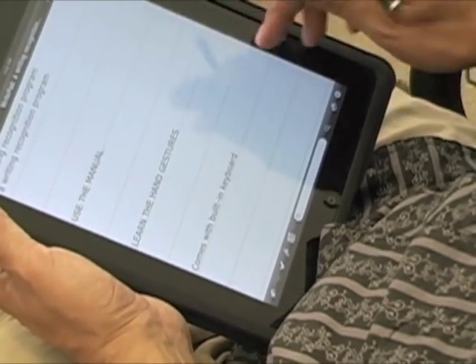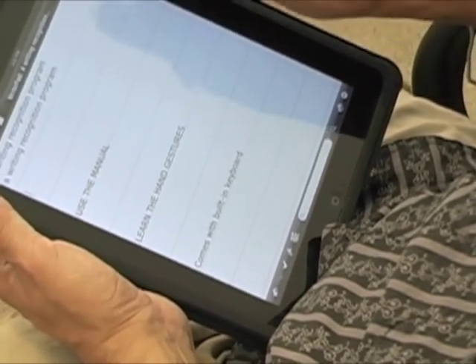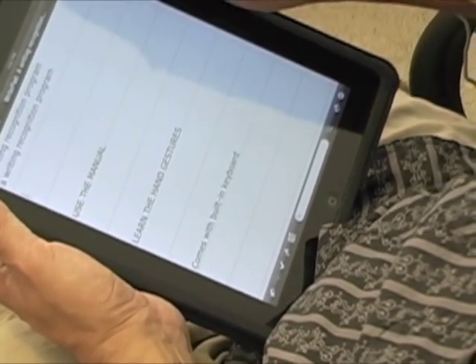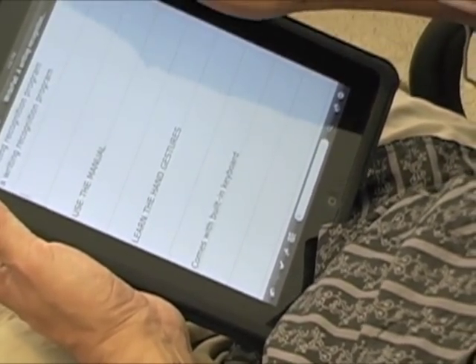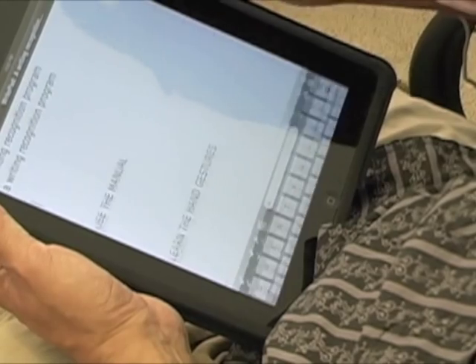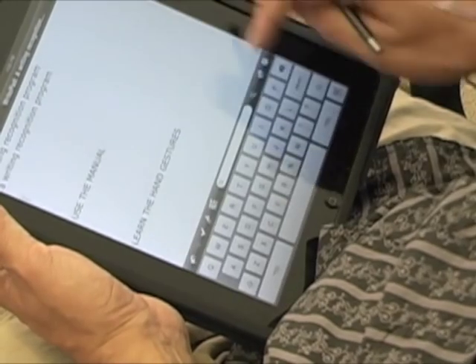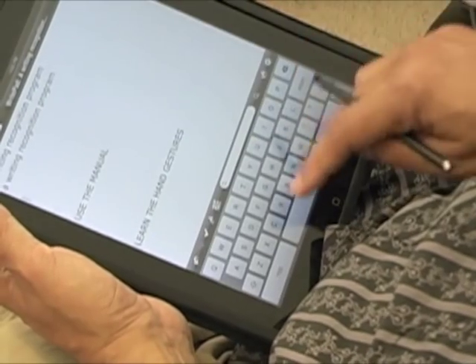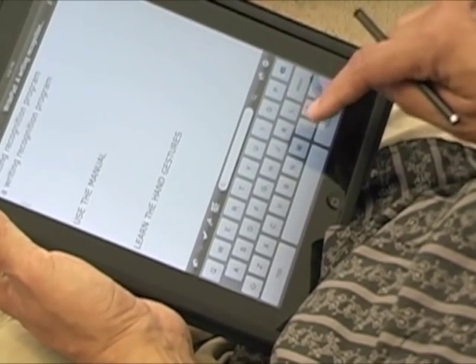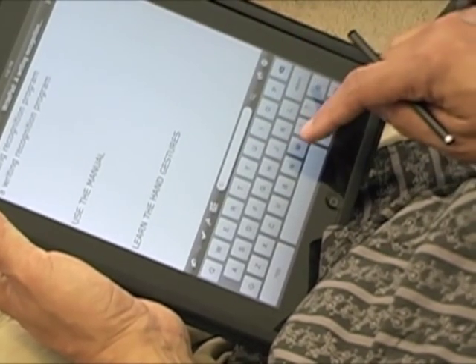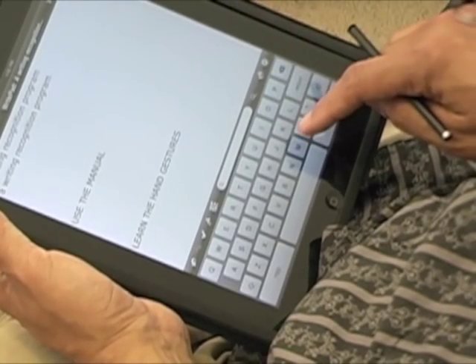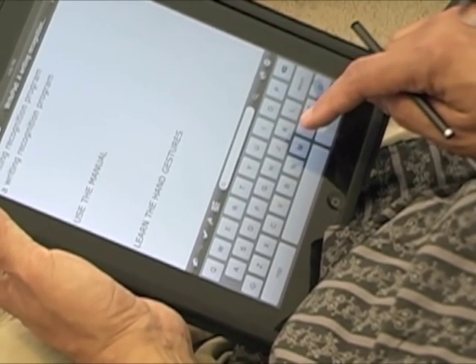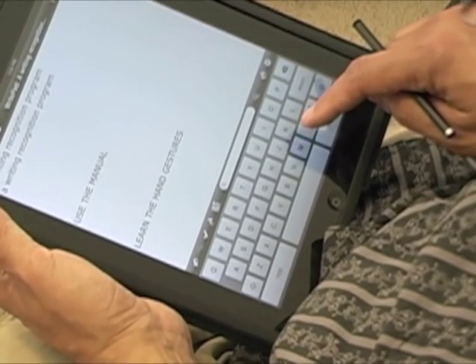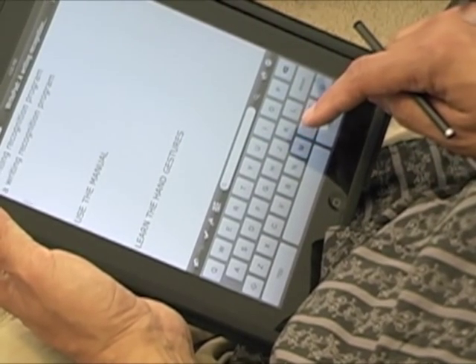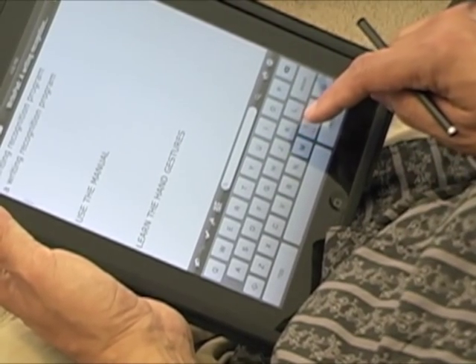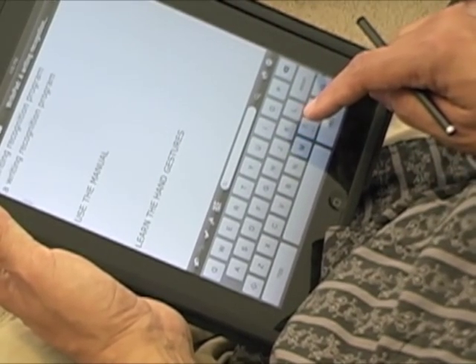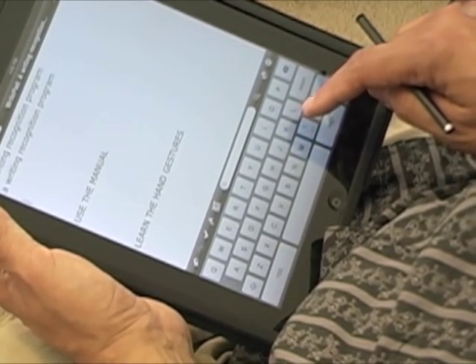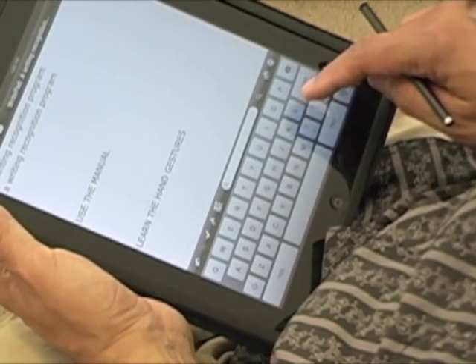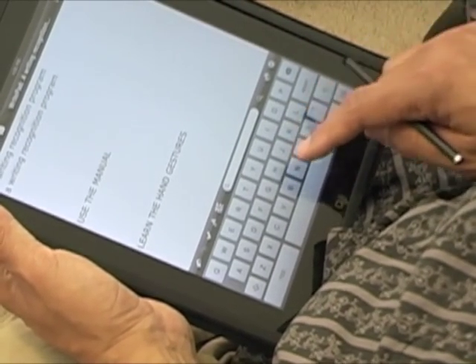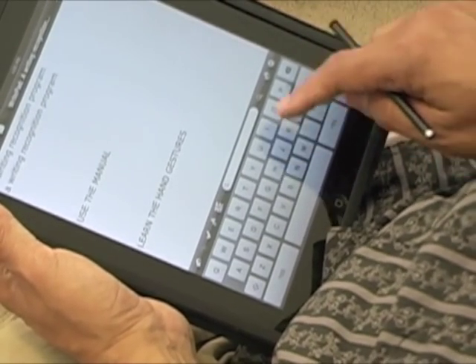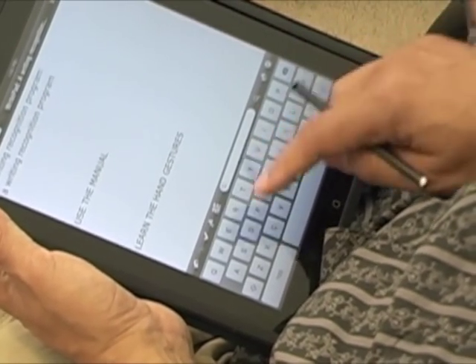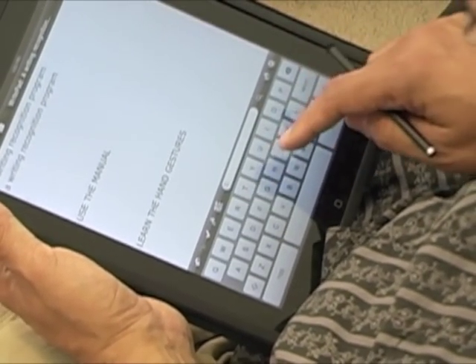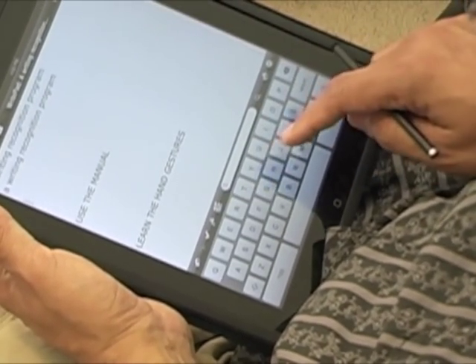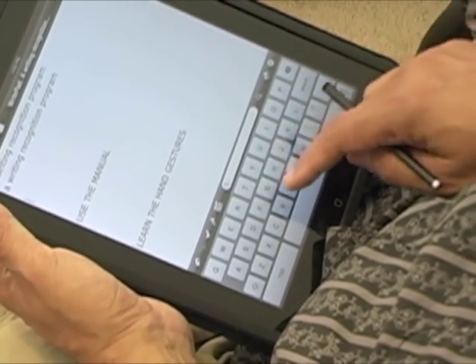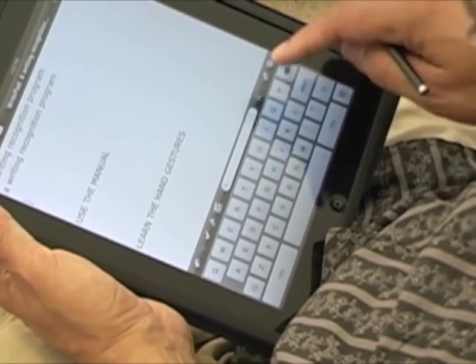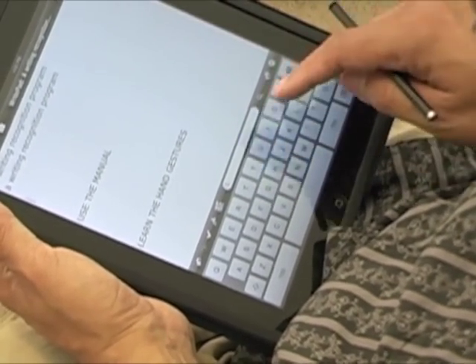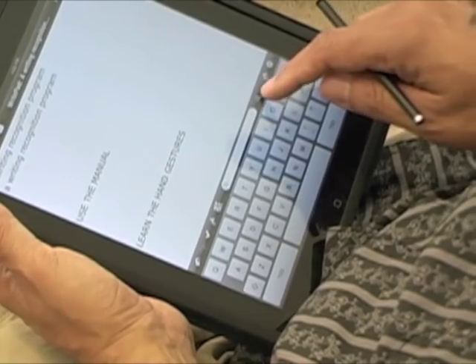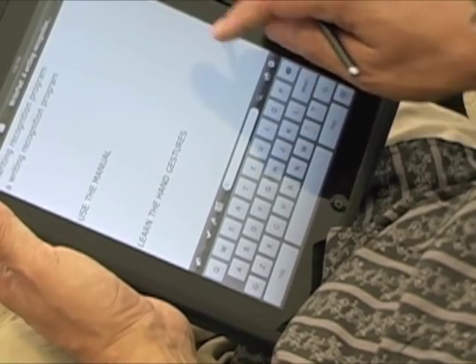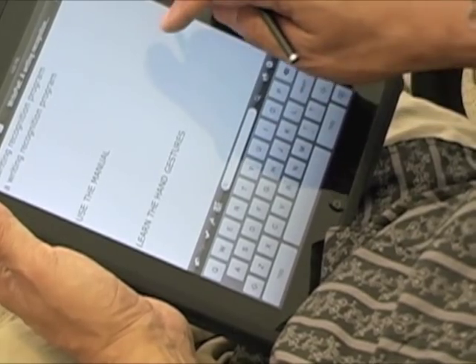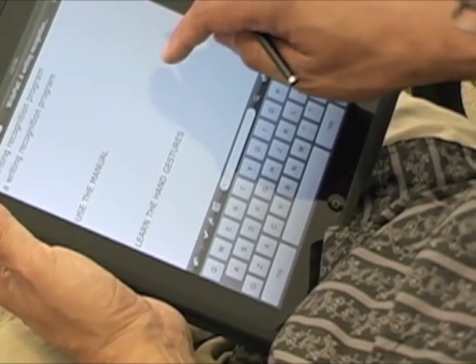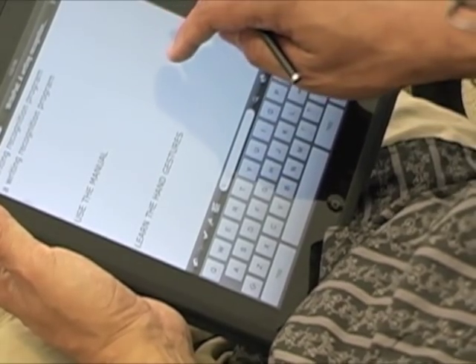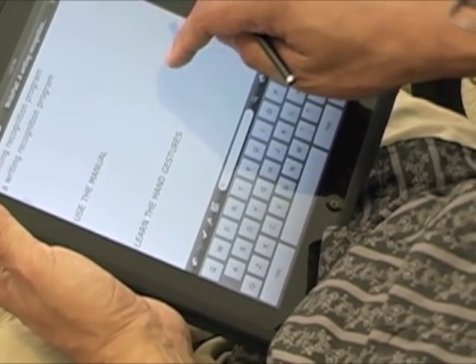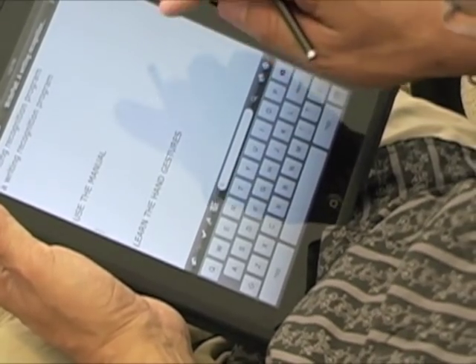You can use the built-in iPad keyboard to do regular typing or to do some editing.